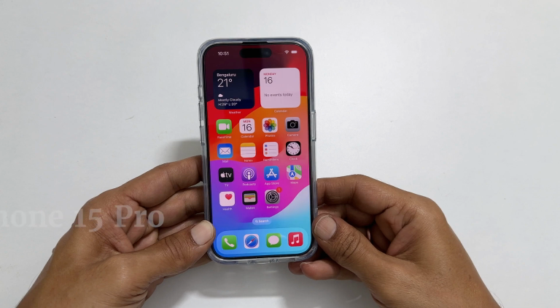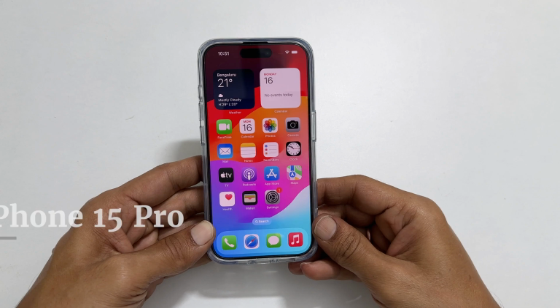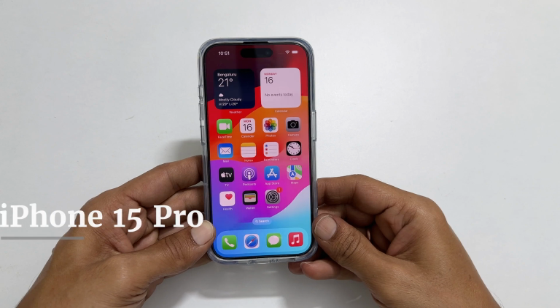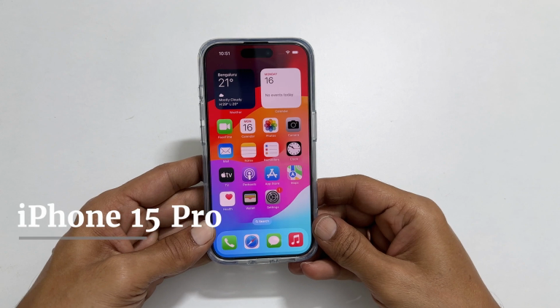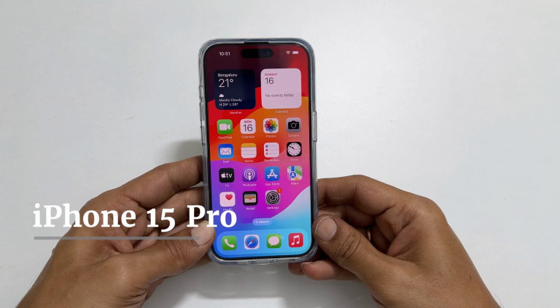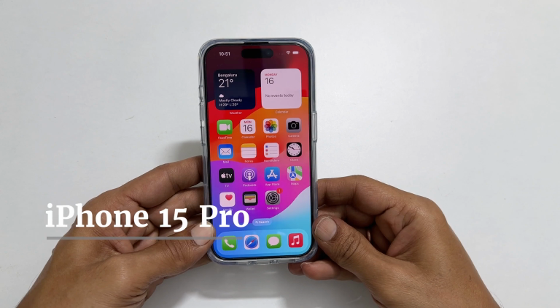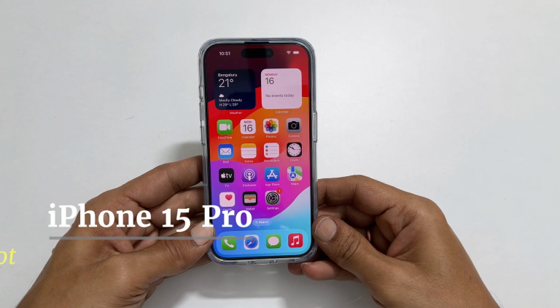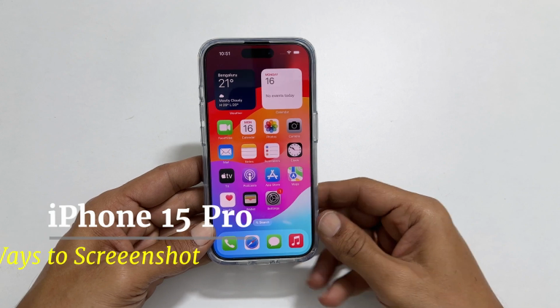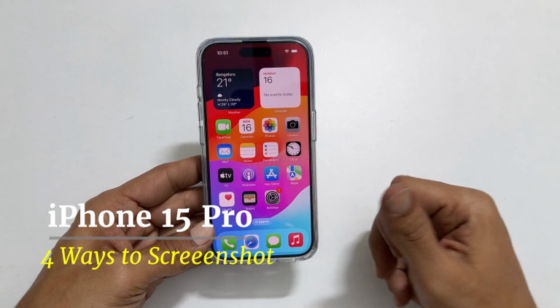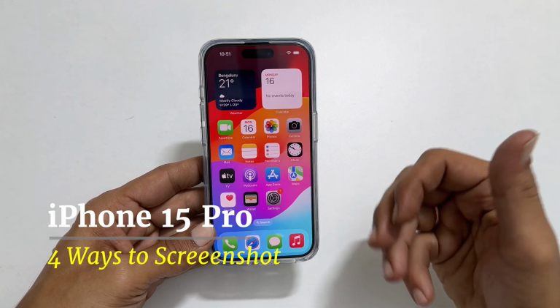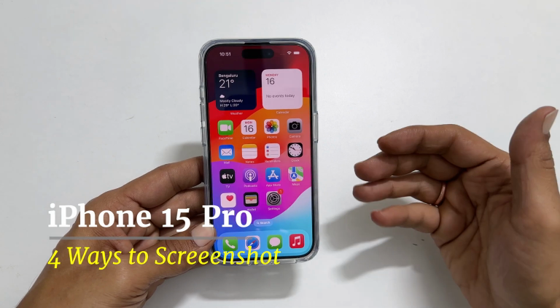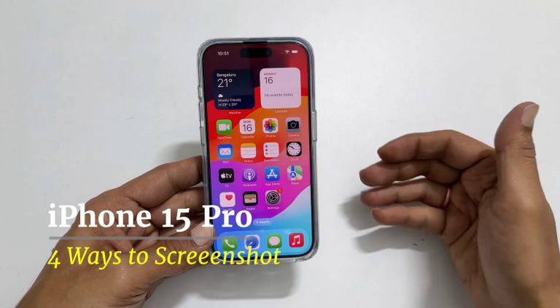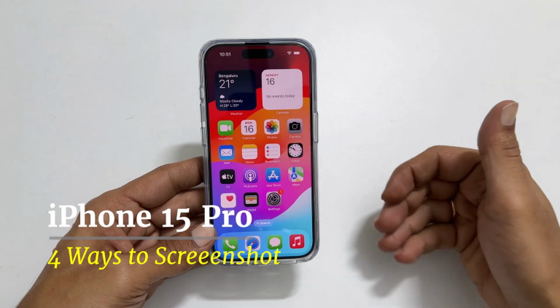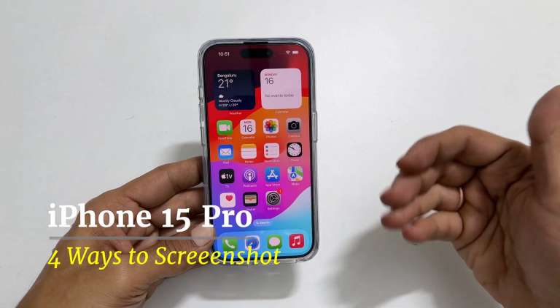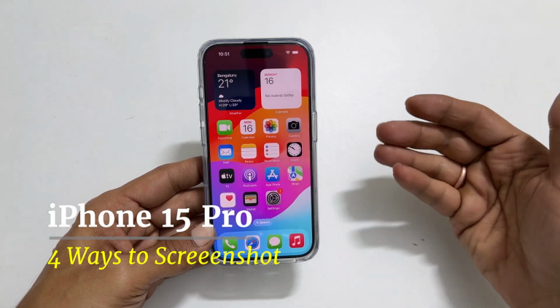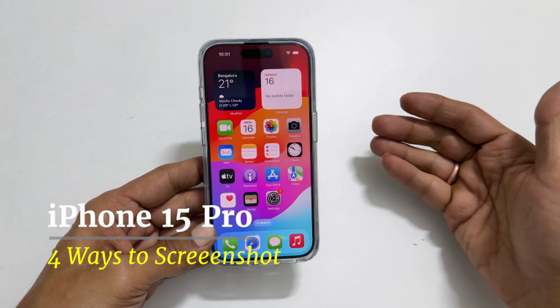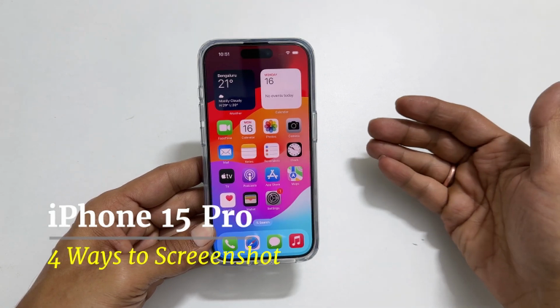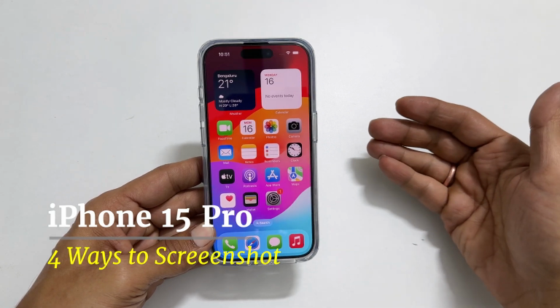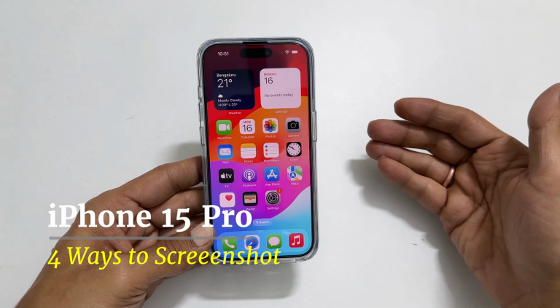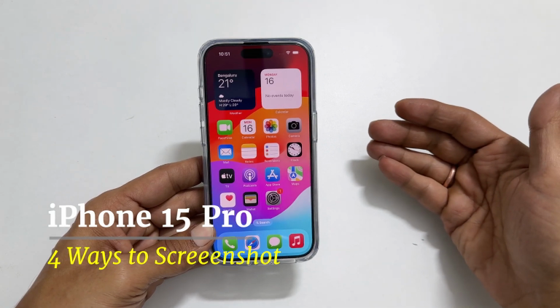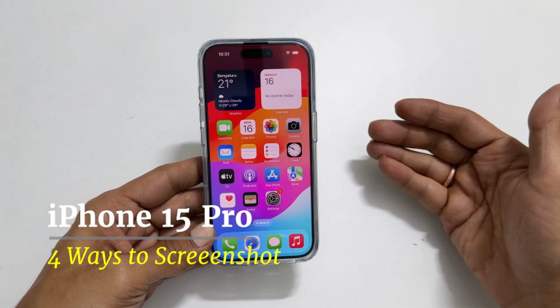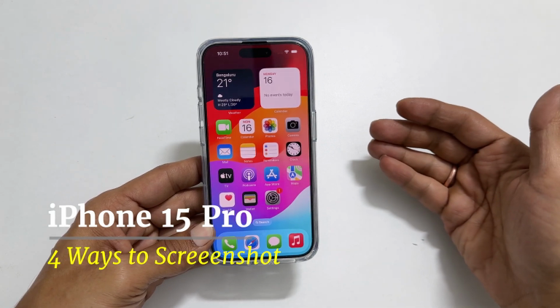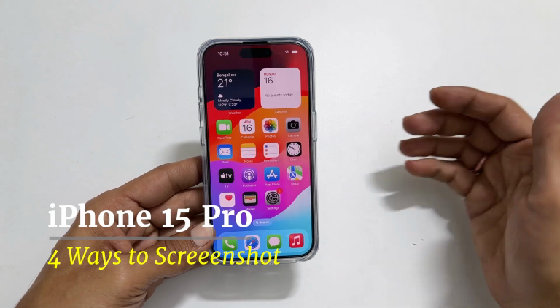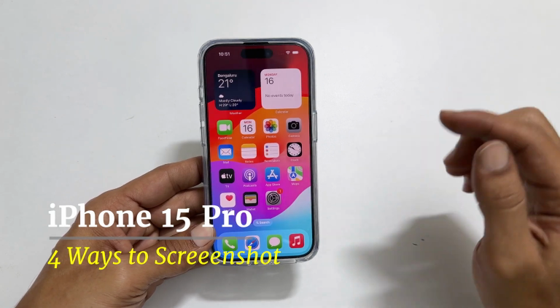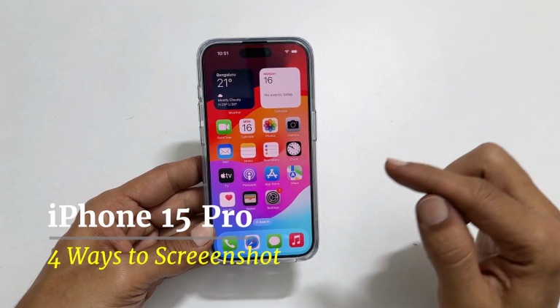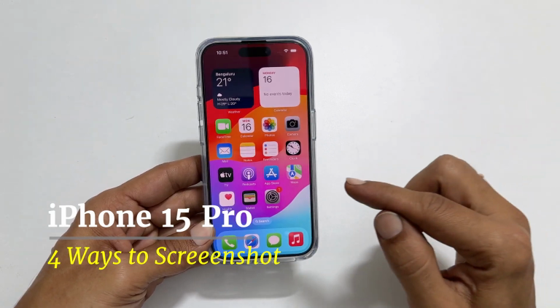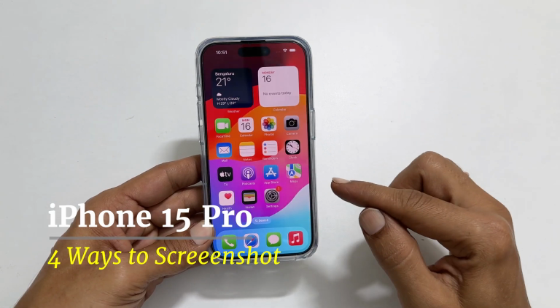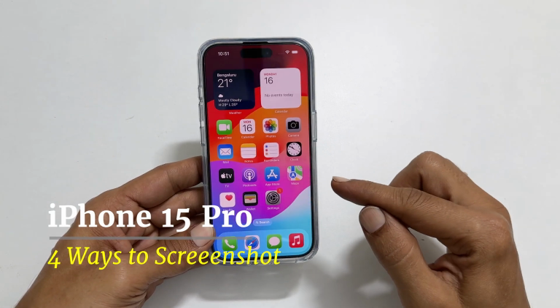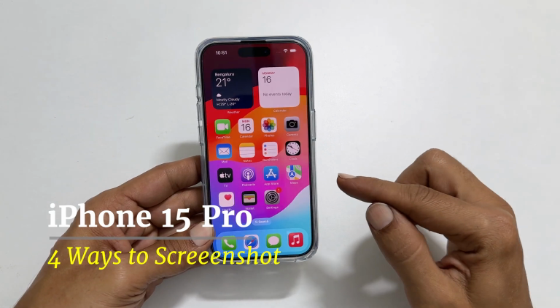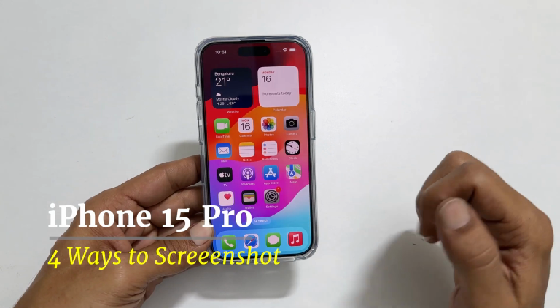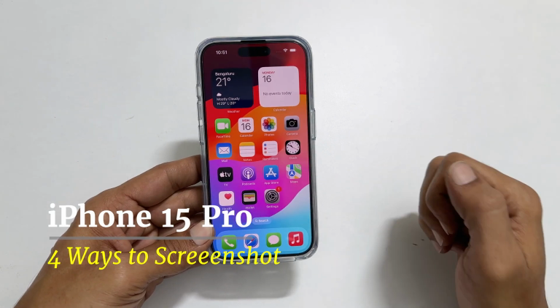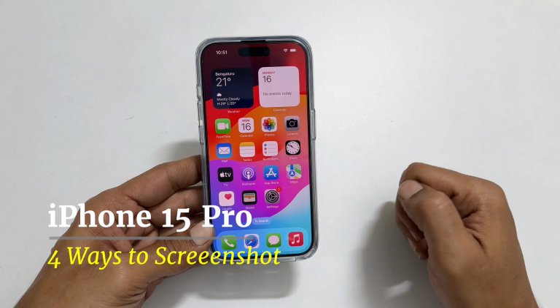Welcome to the channel. In this video, I will show you how to take a screenshot on an iPhone 15 Pro.